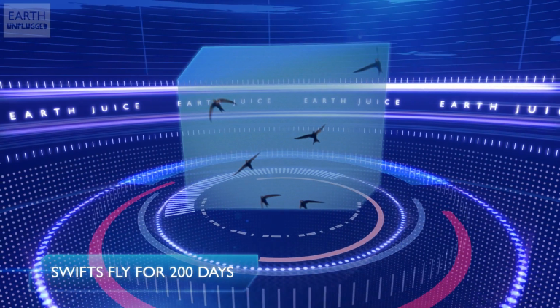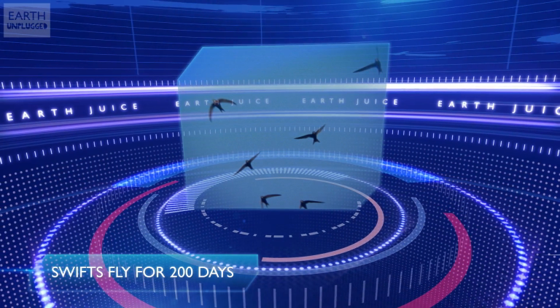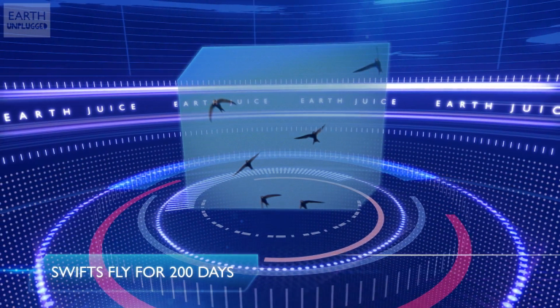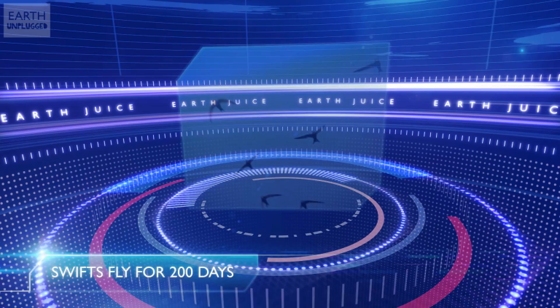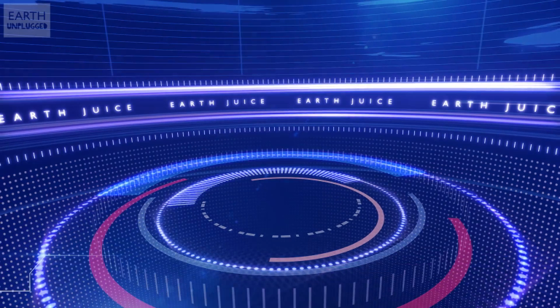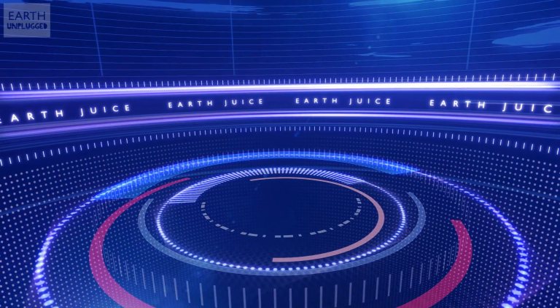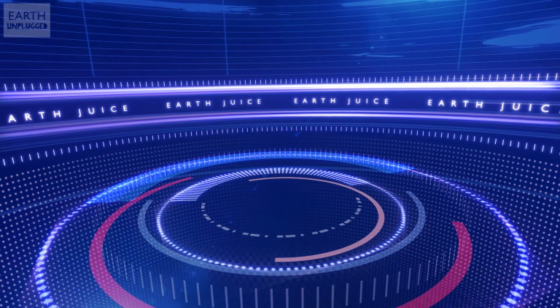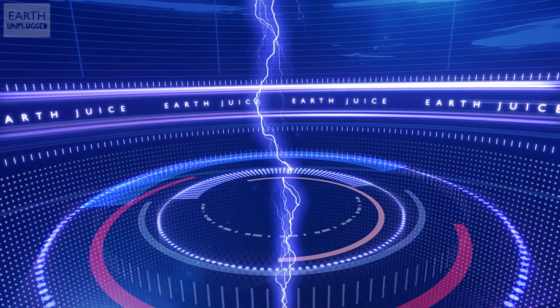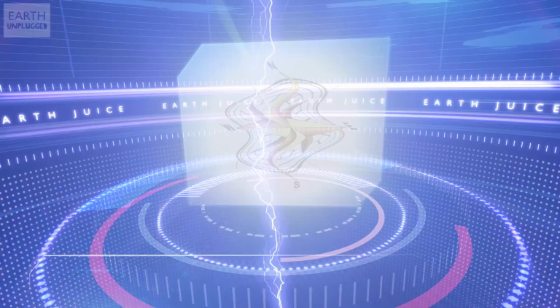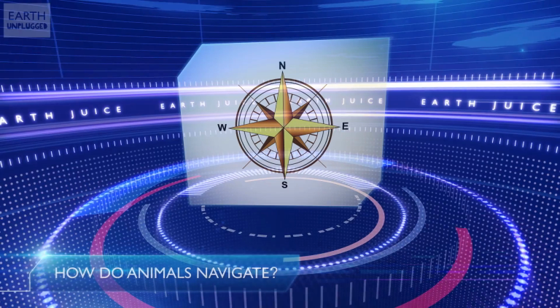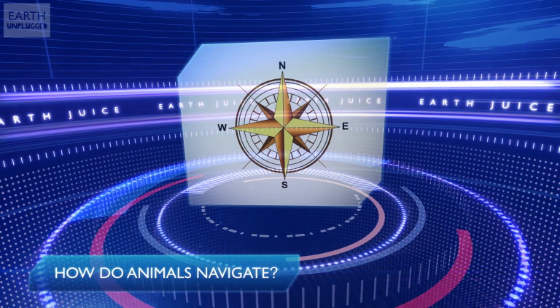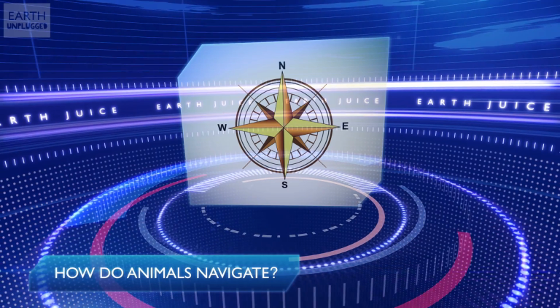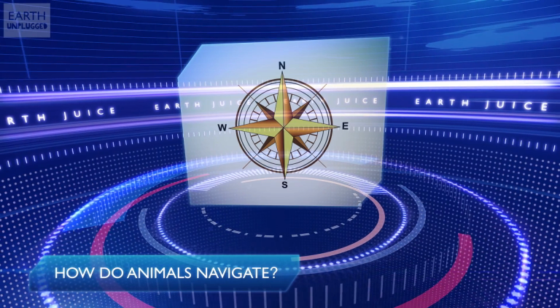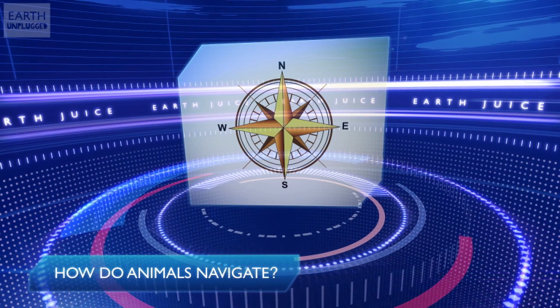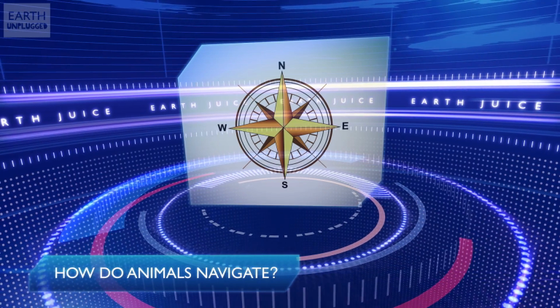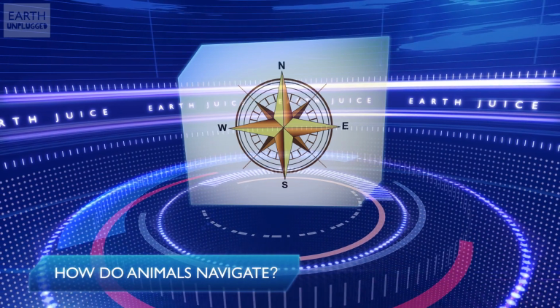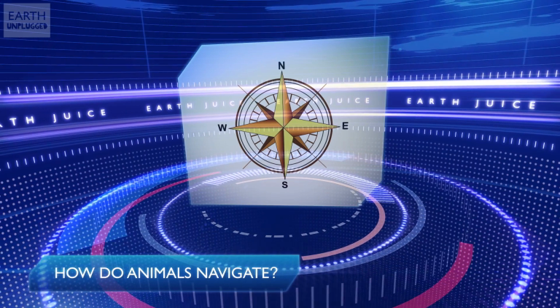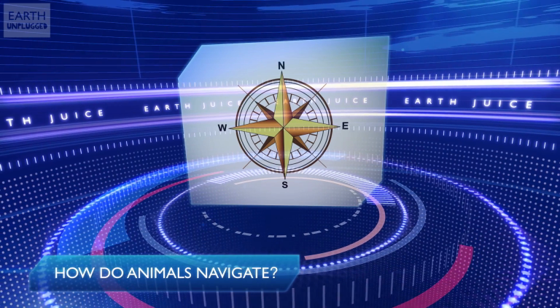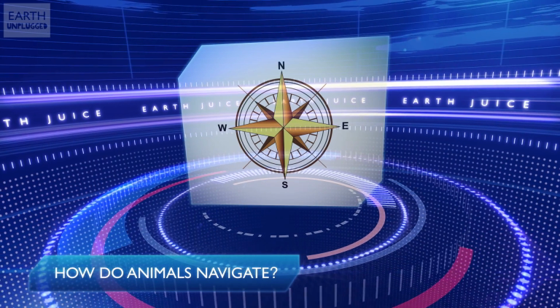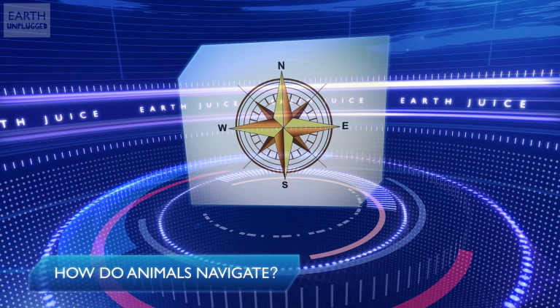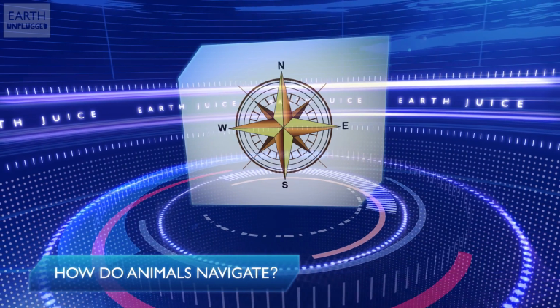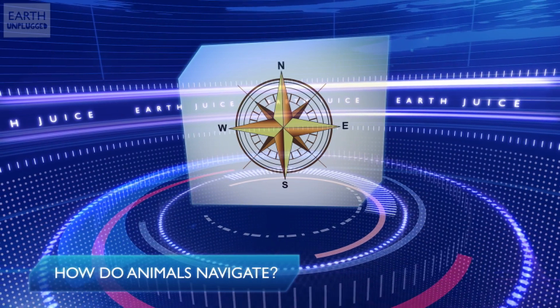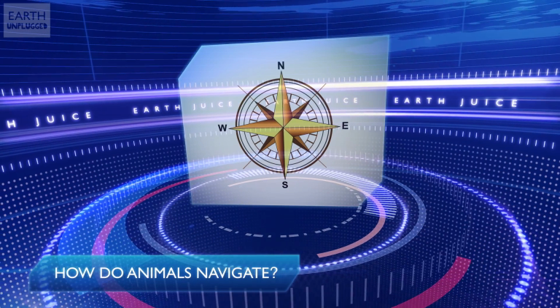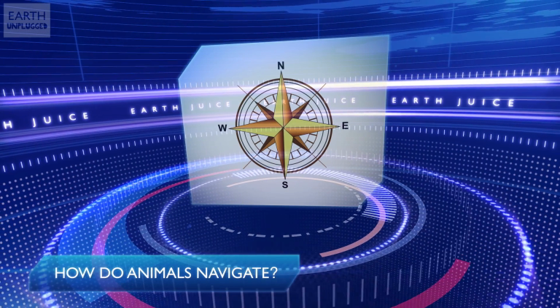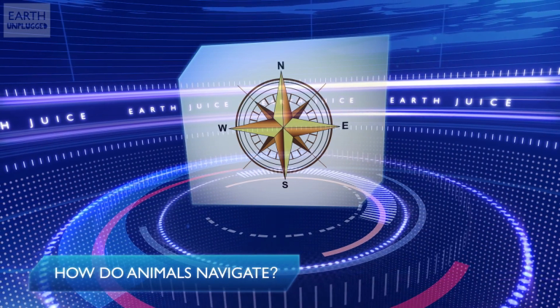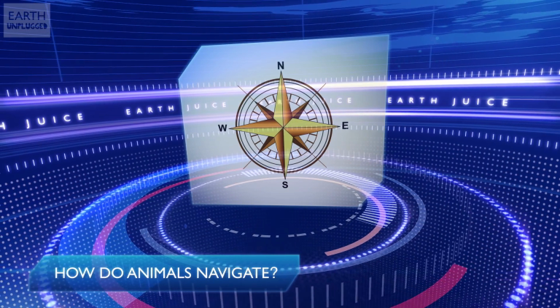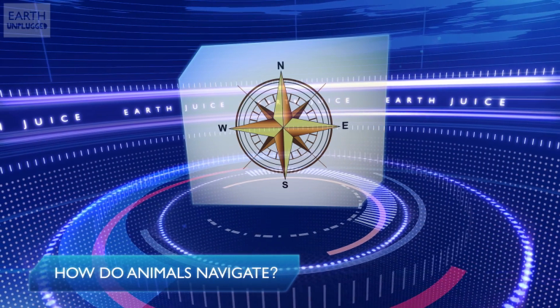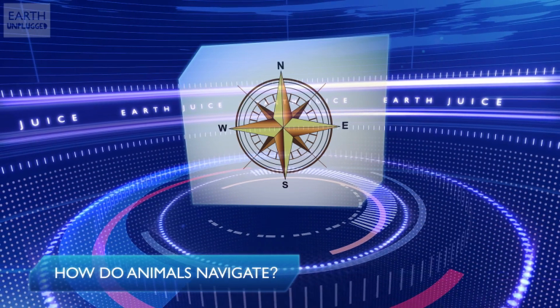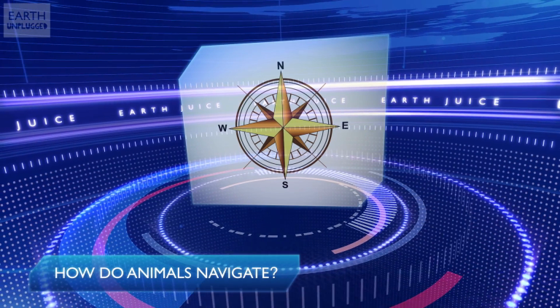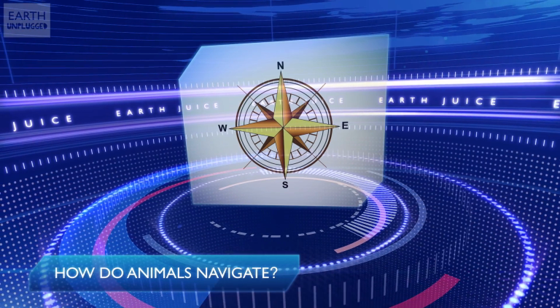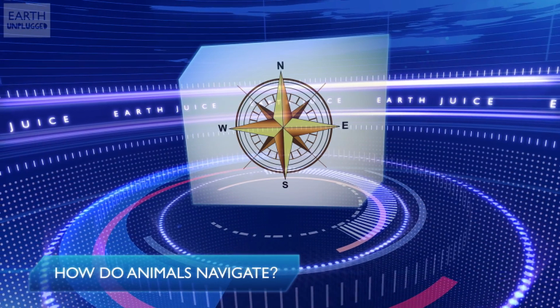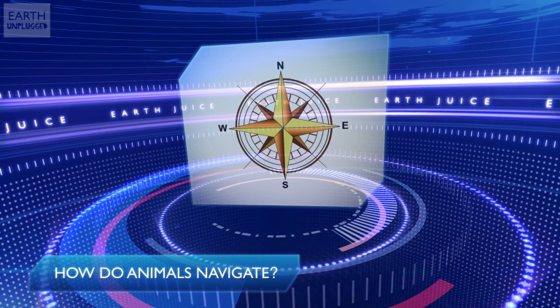So how do animals do it? How do they navigate over these vast distances? And are man-made structures affecting where they go?